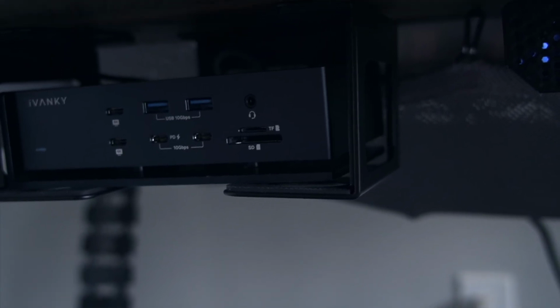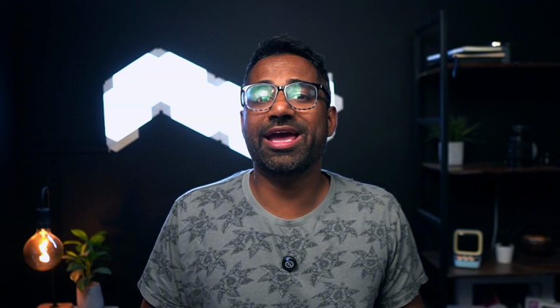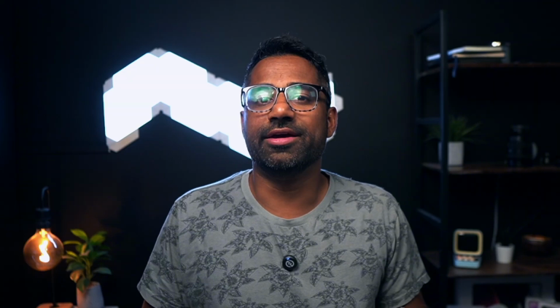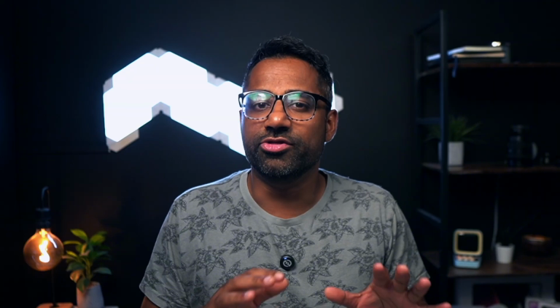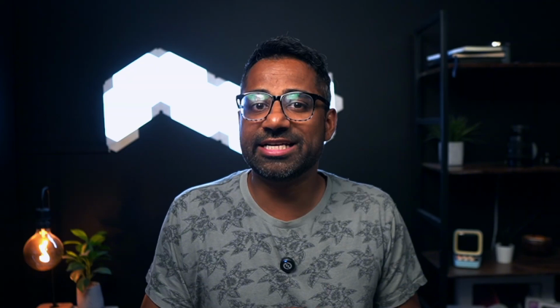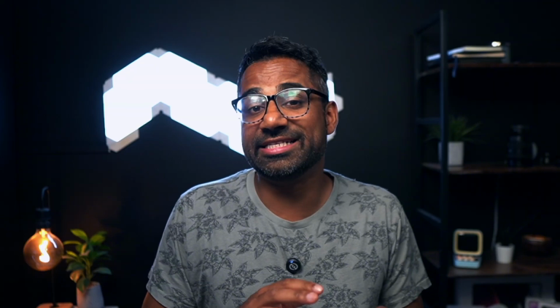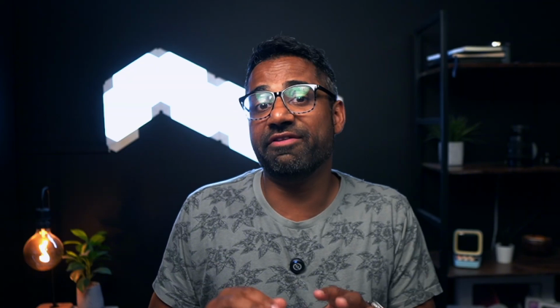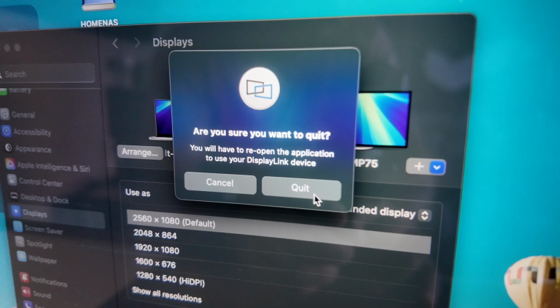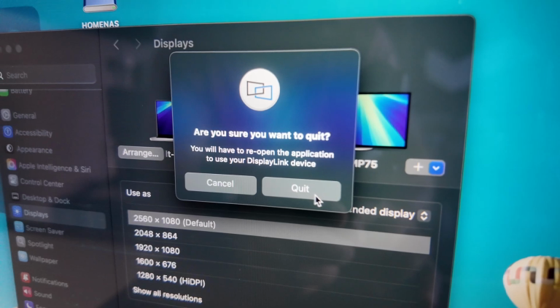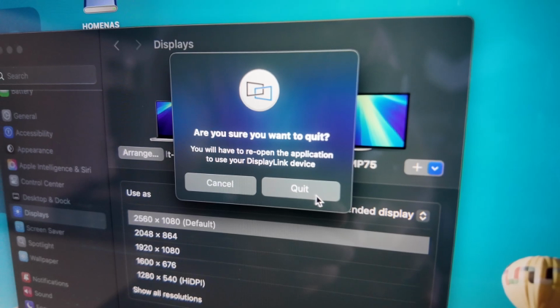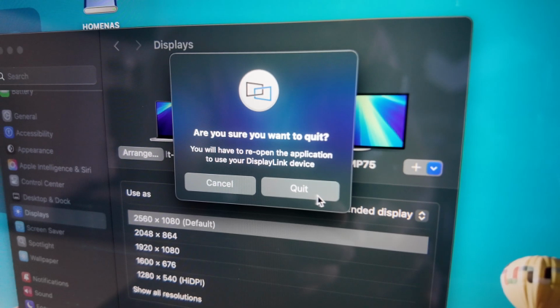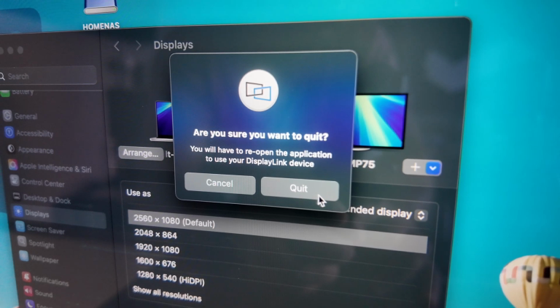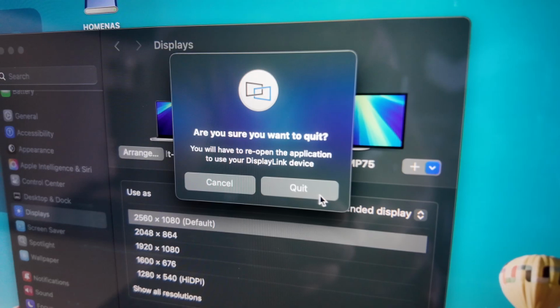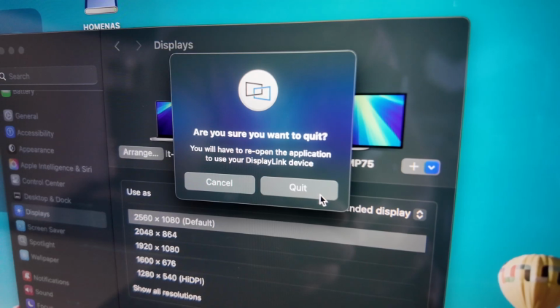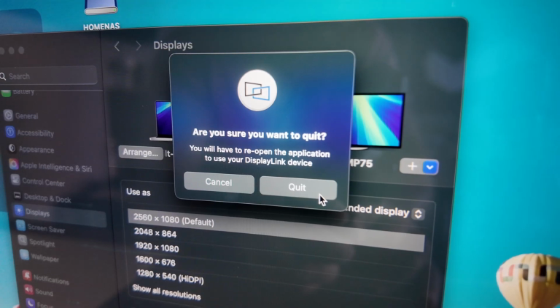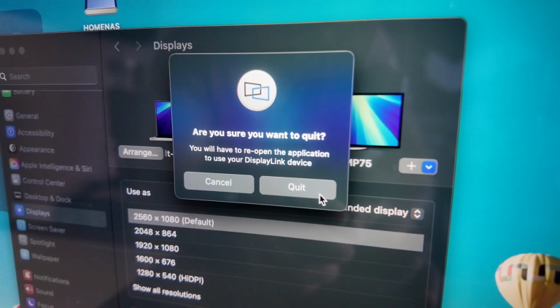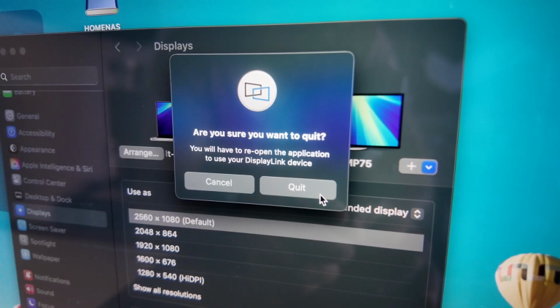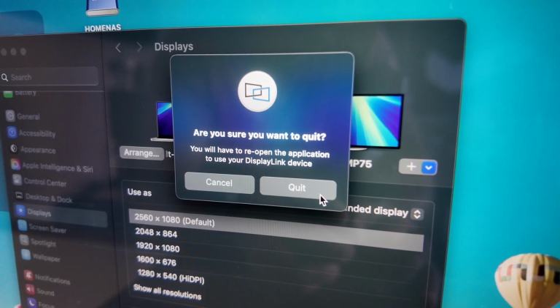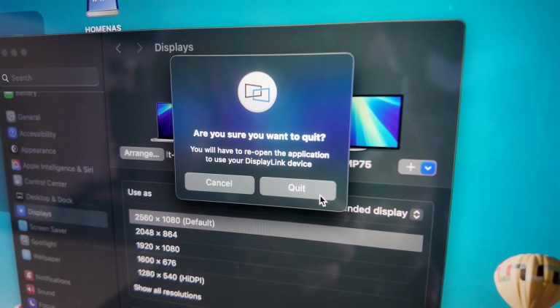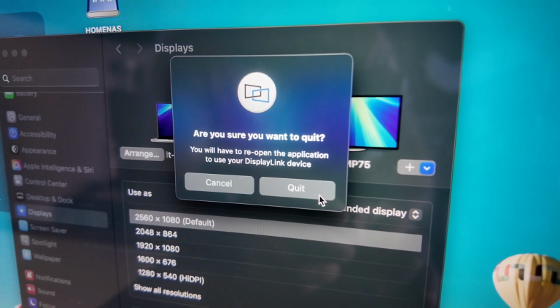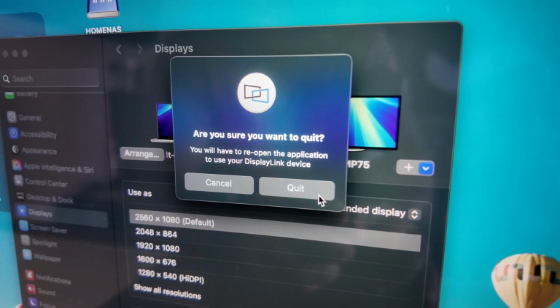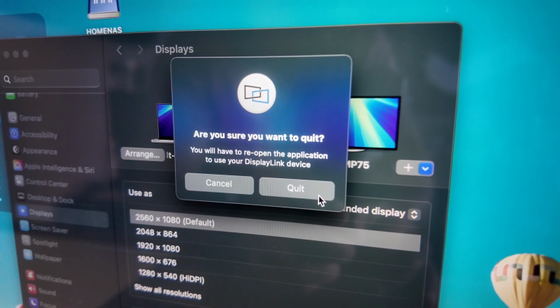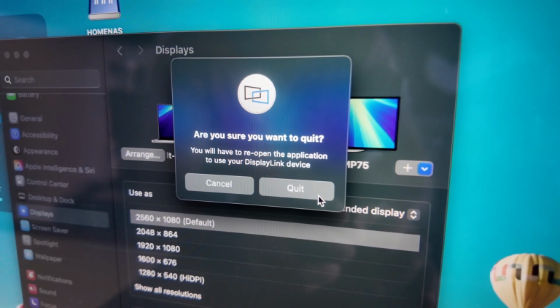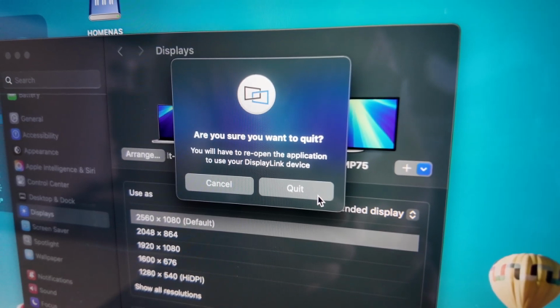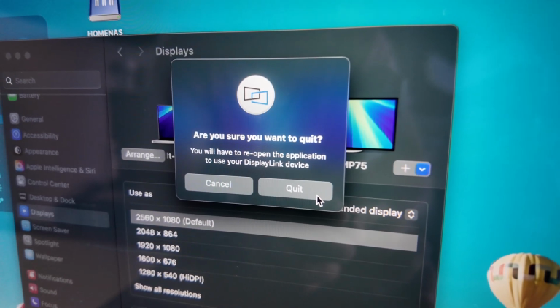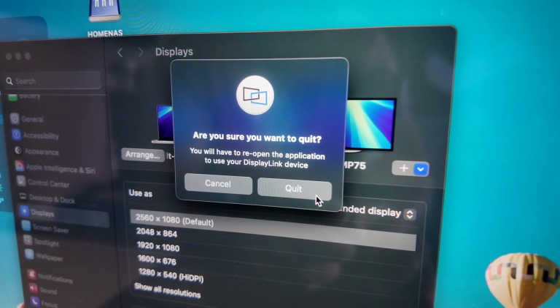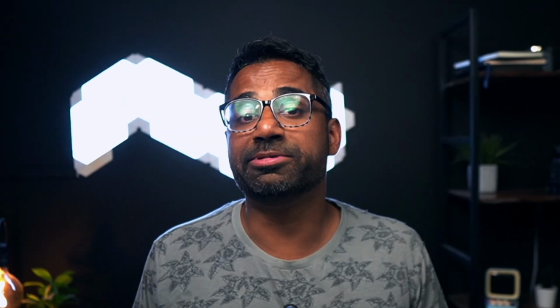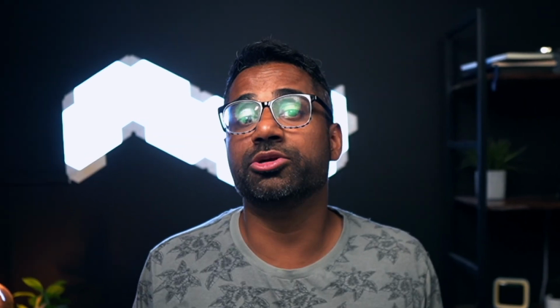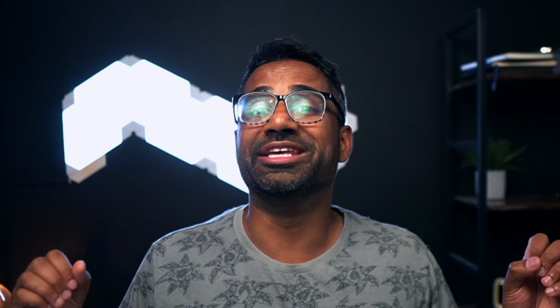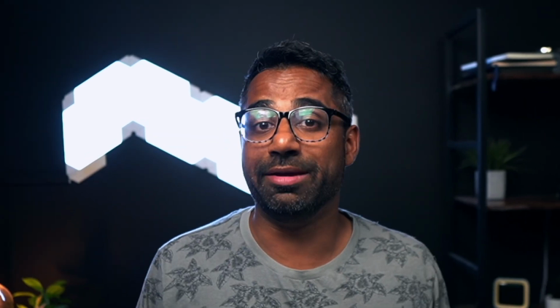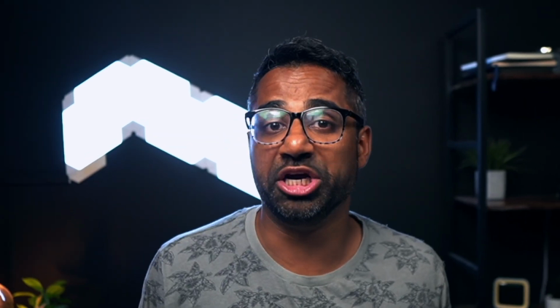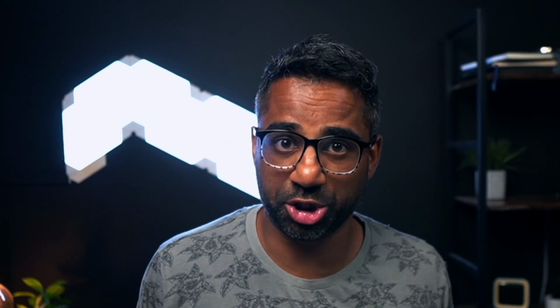And by the way, this is the first dock that does not need DisplayLink drivers to duplicate your screens. Absolute game changer.